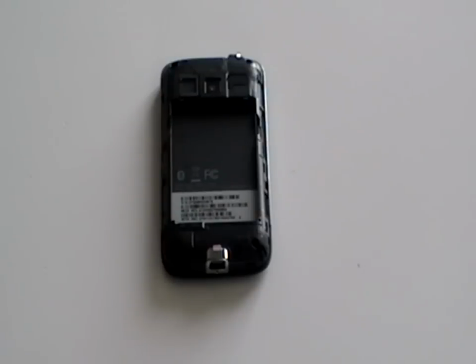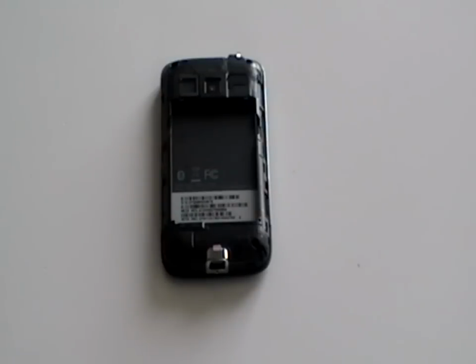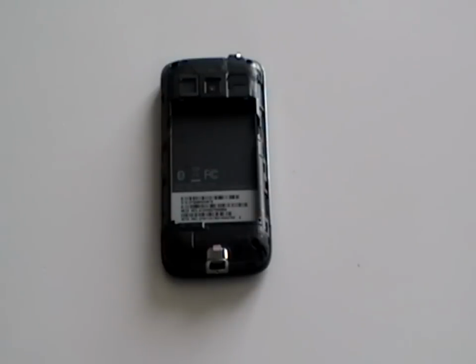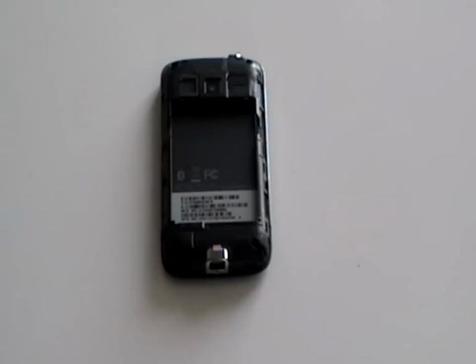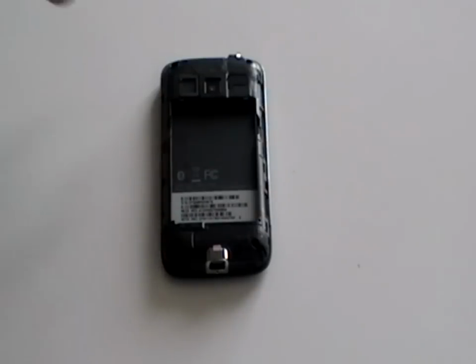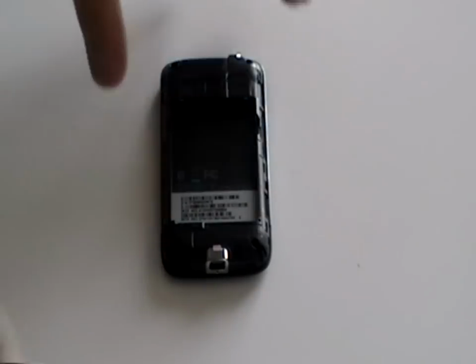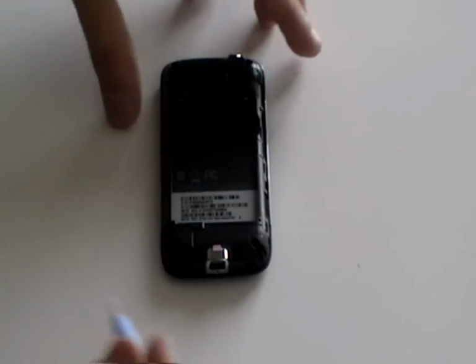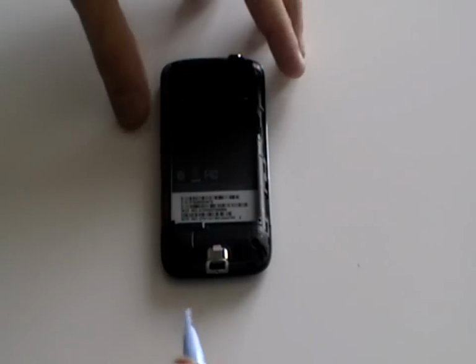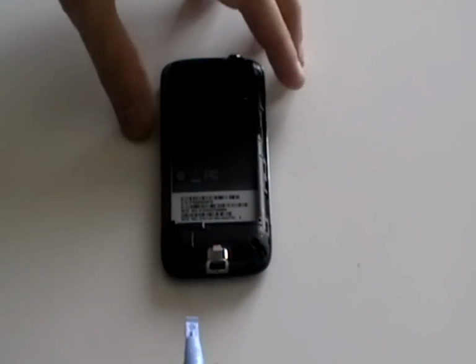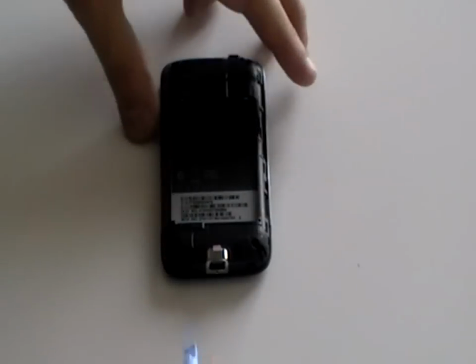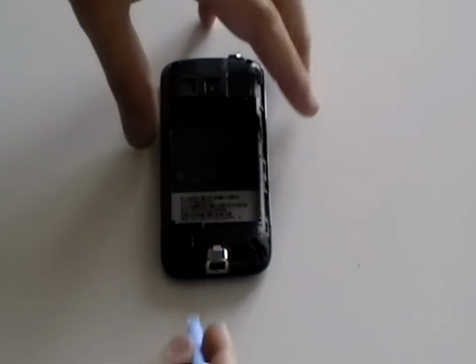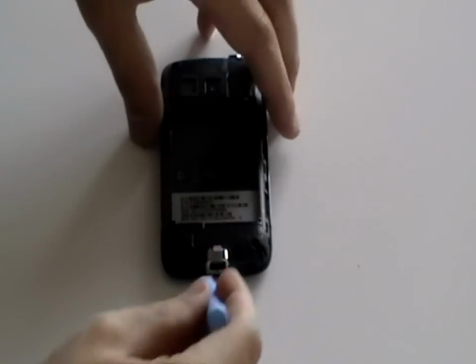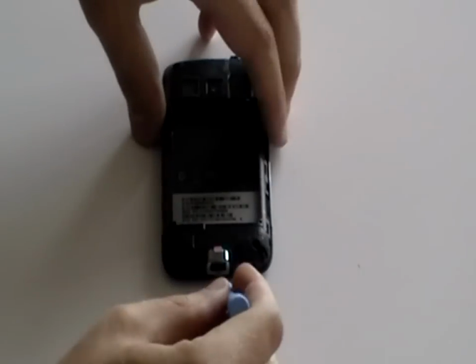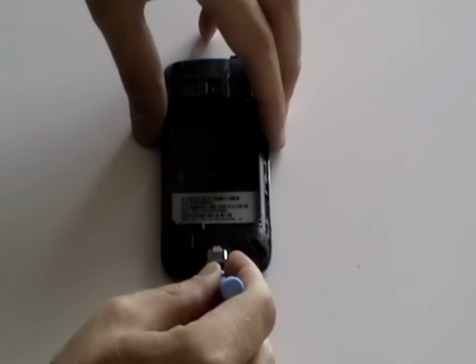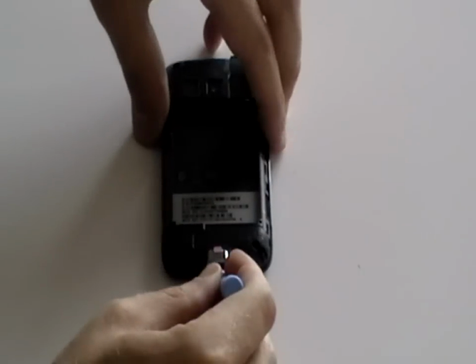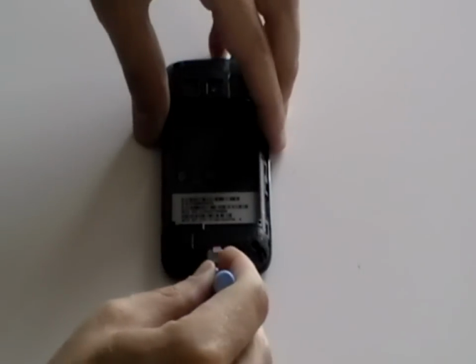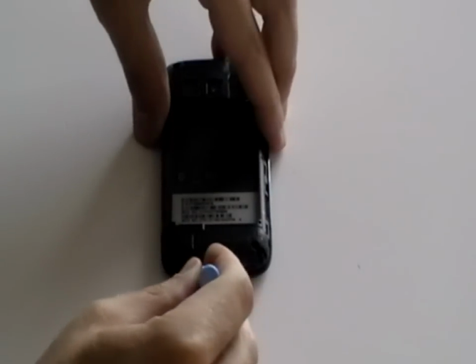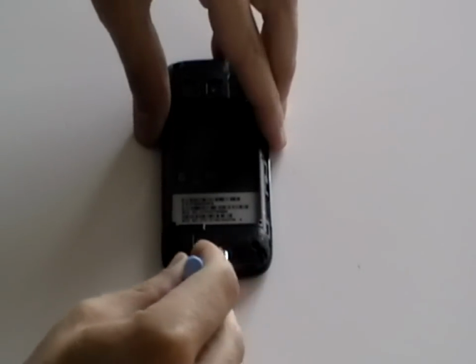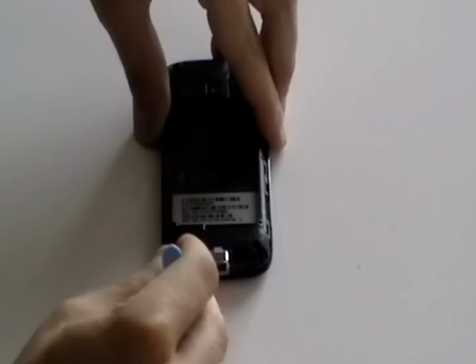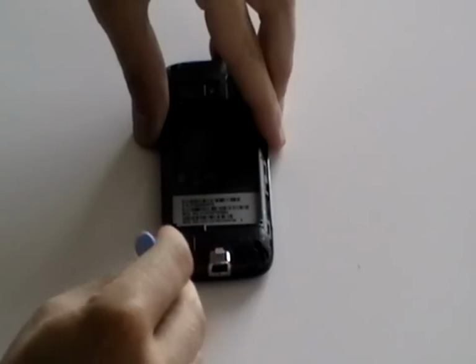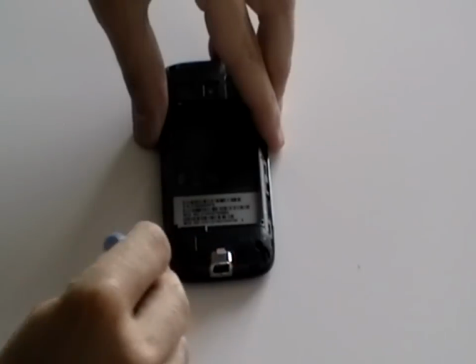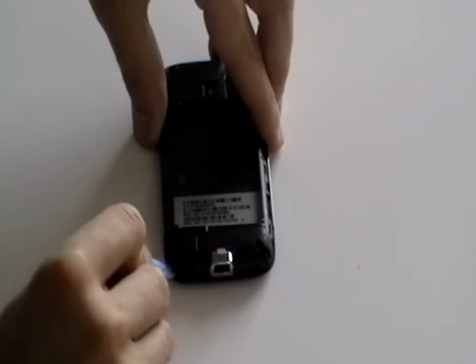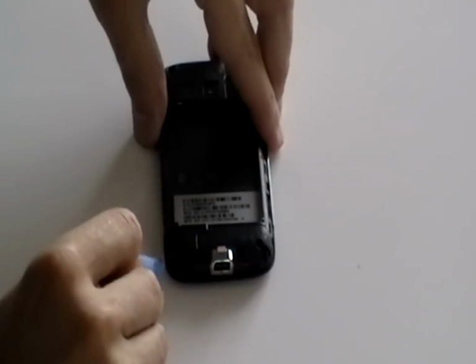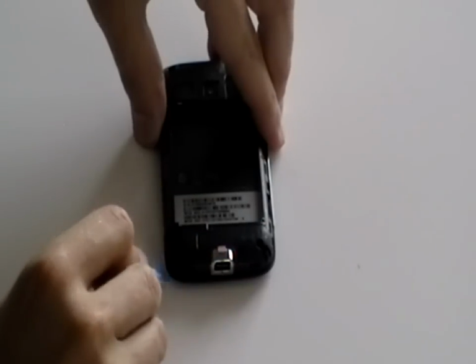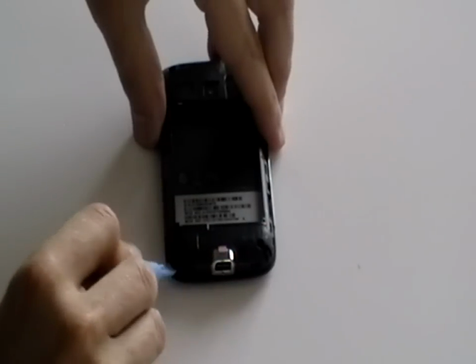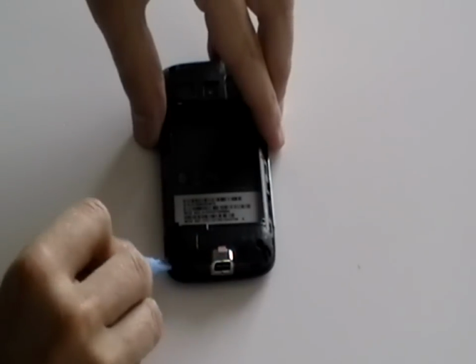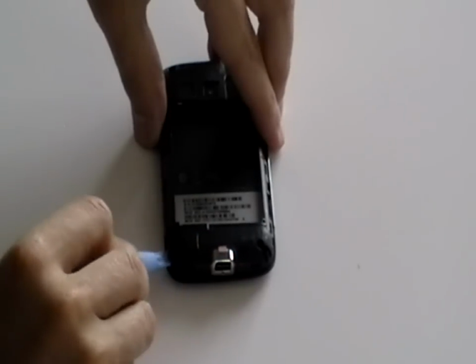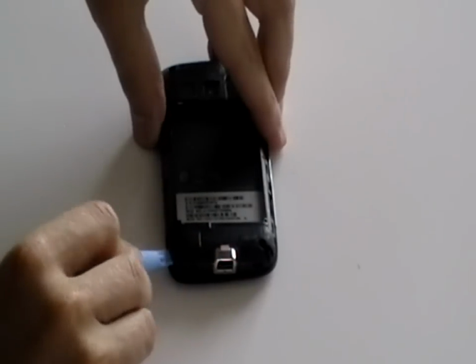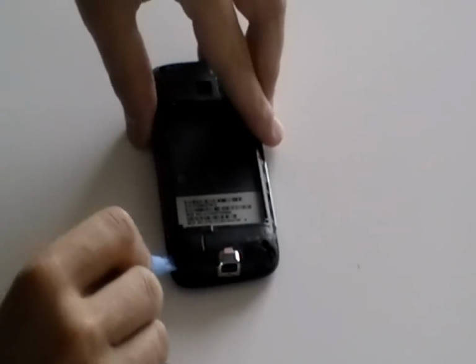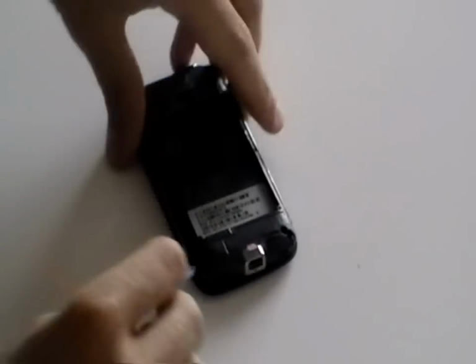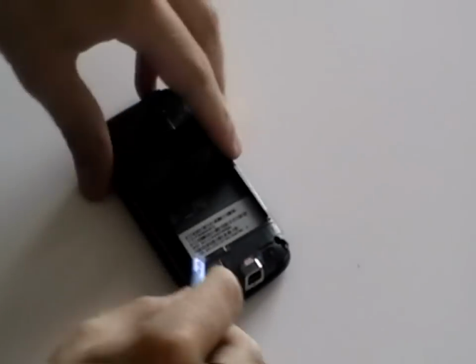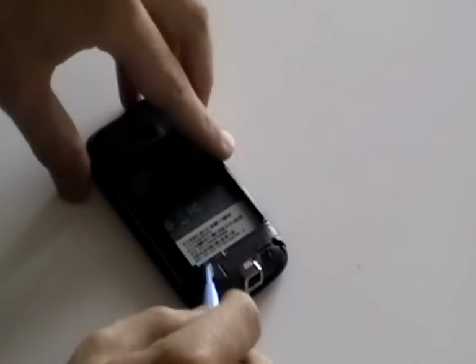Next, using a safe pry tool, lift off the back cover as being shown here now in the video.